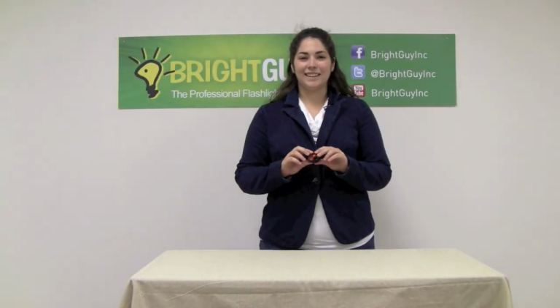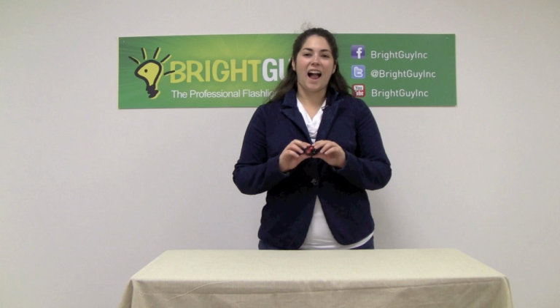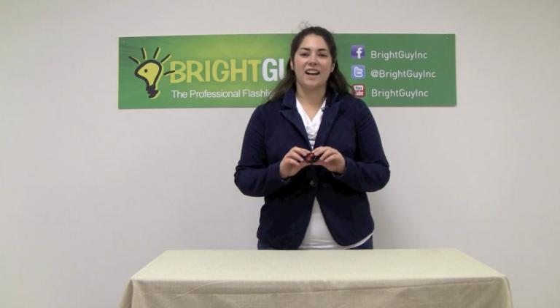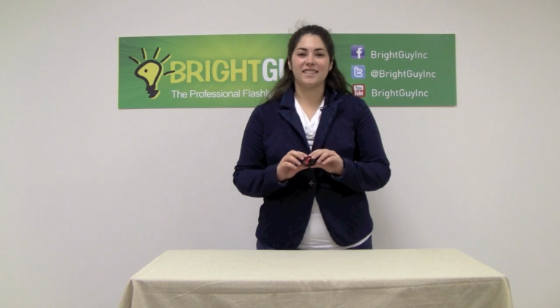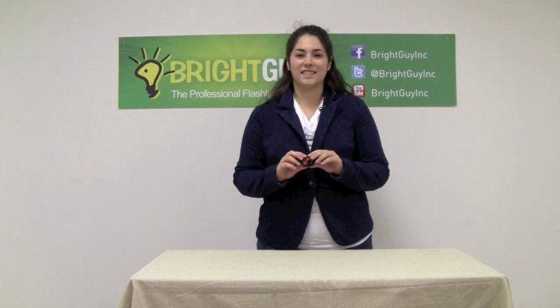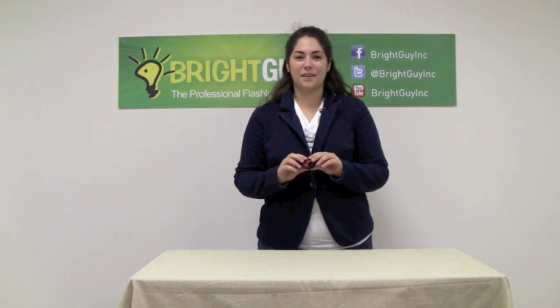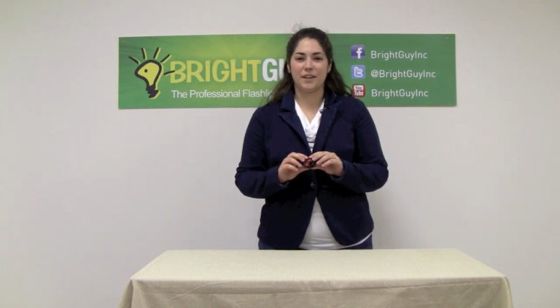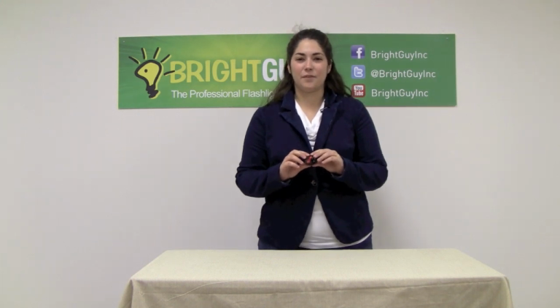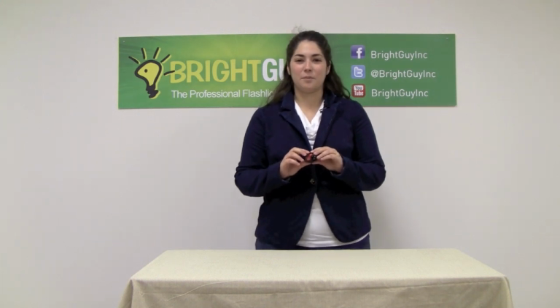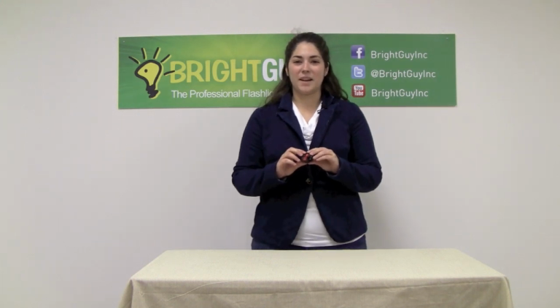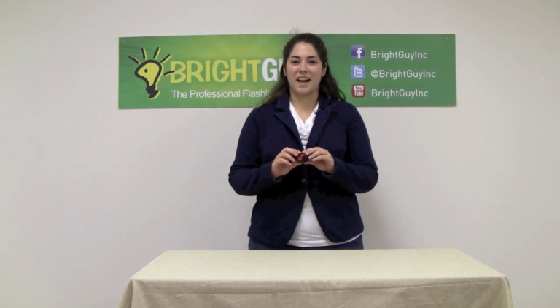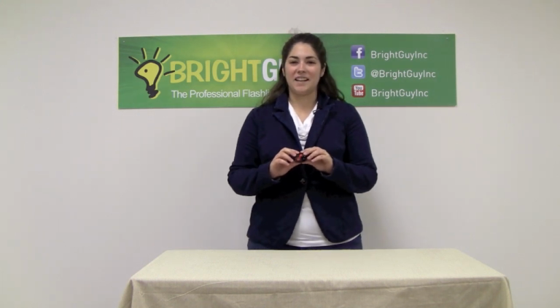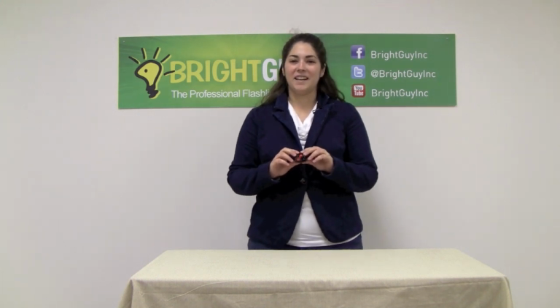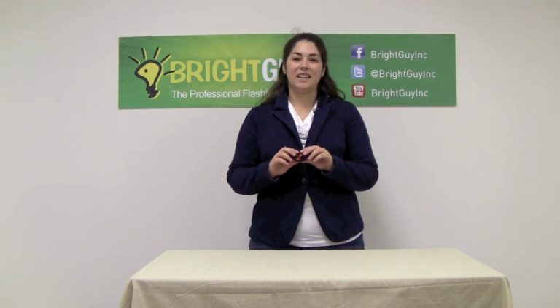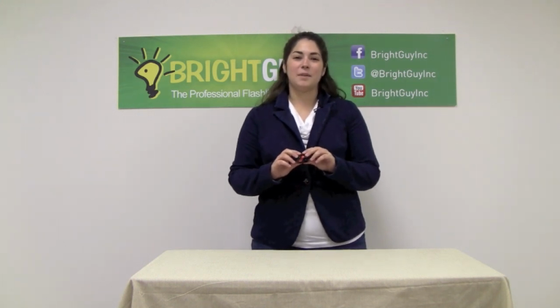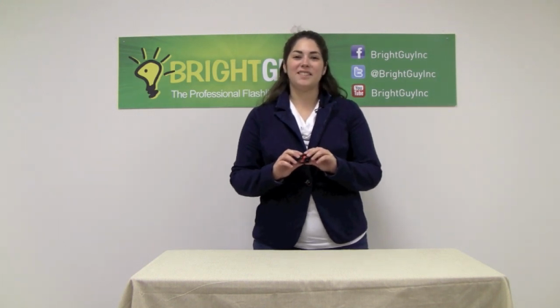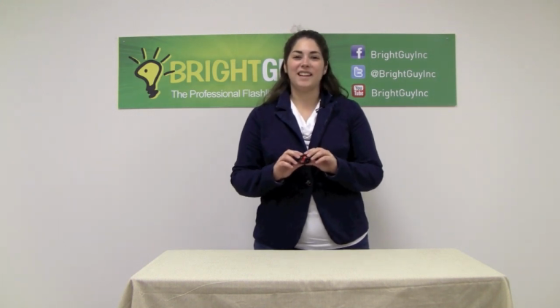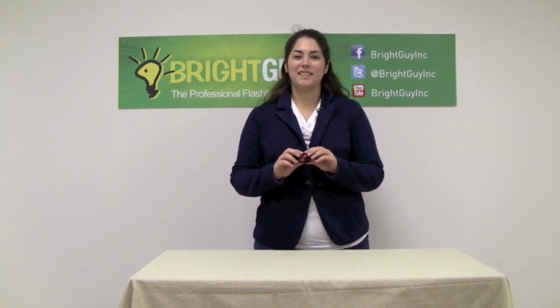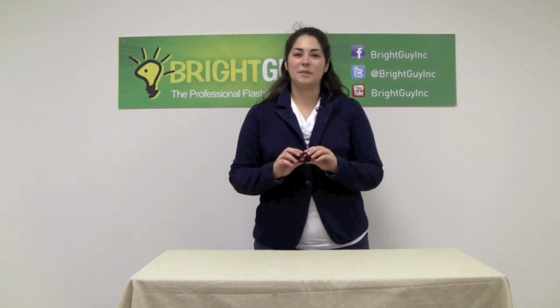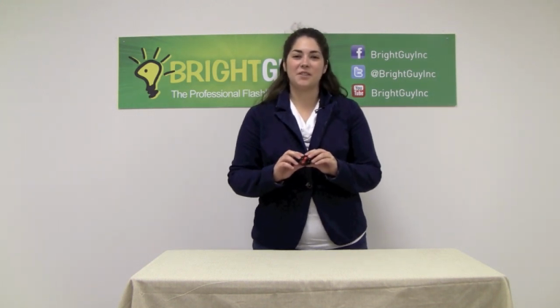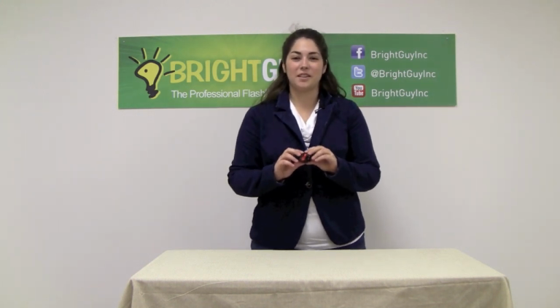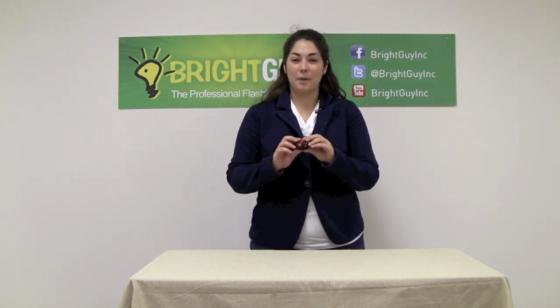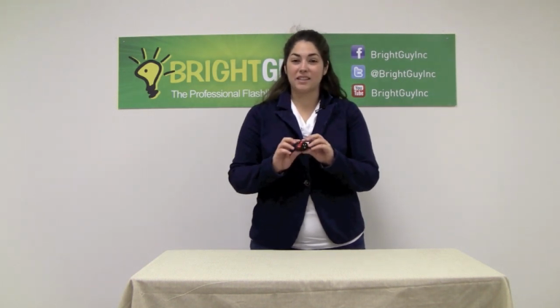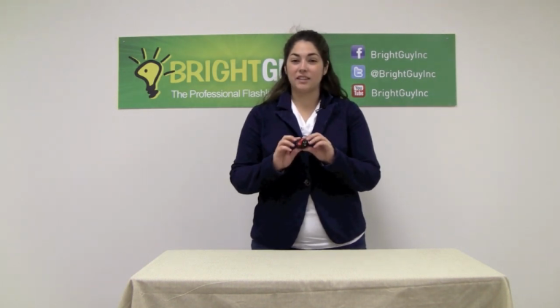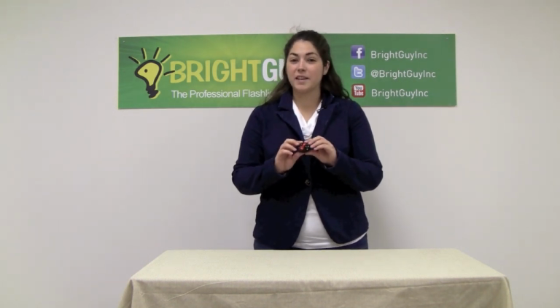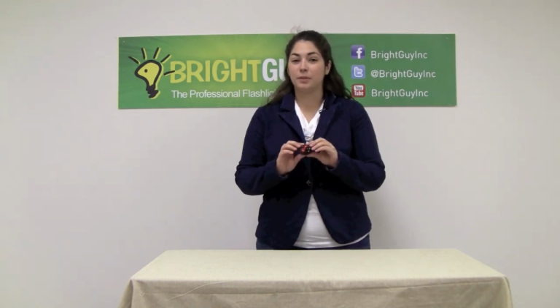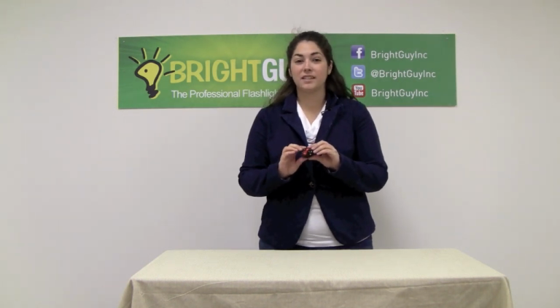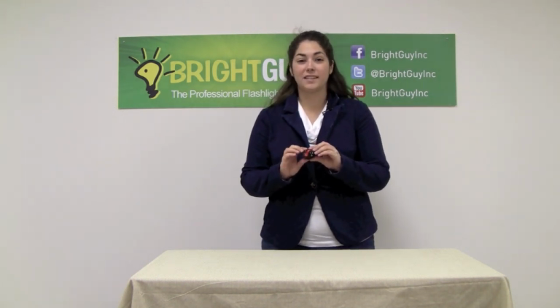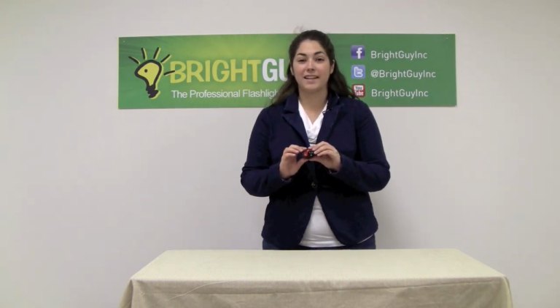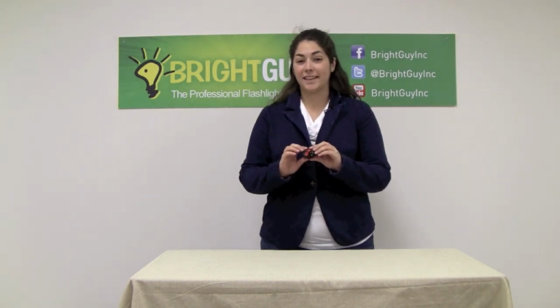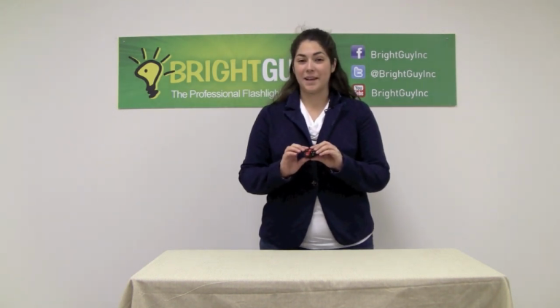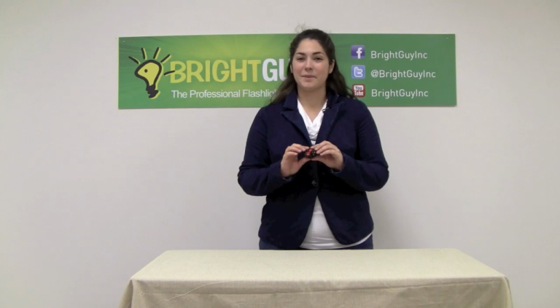Hi, this is Stephanie from Bright Guy, and I'm here today to demonstrate the Petzl E-Plus Light headlamp.